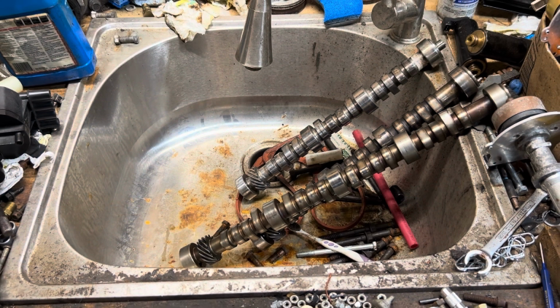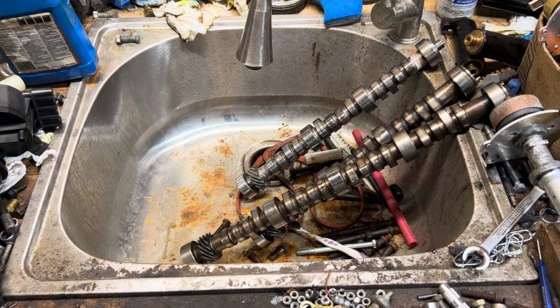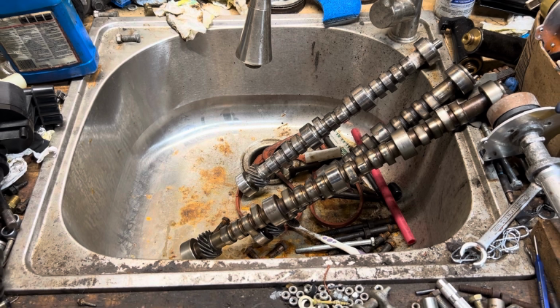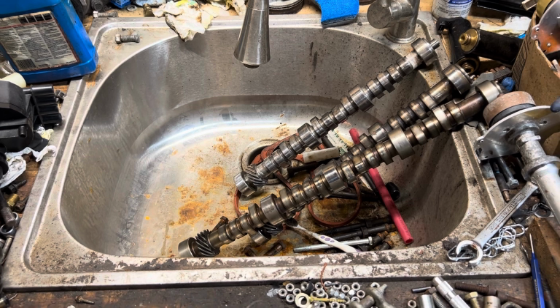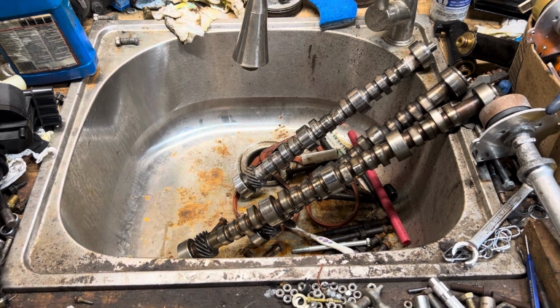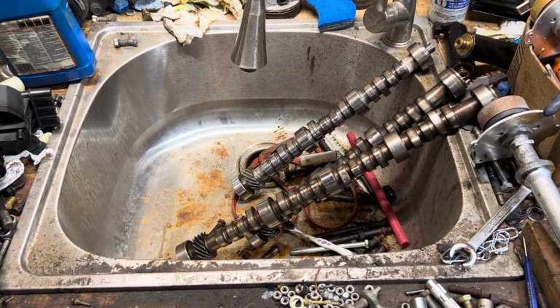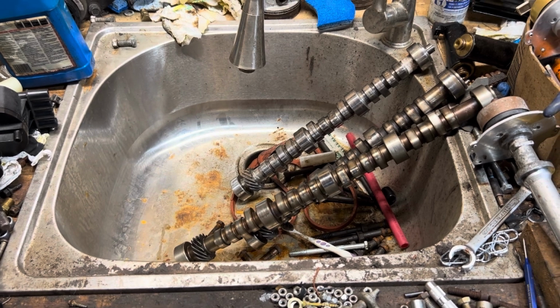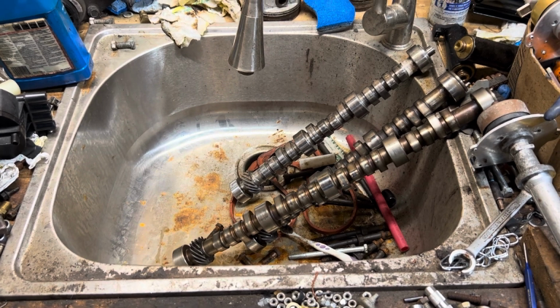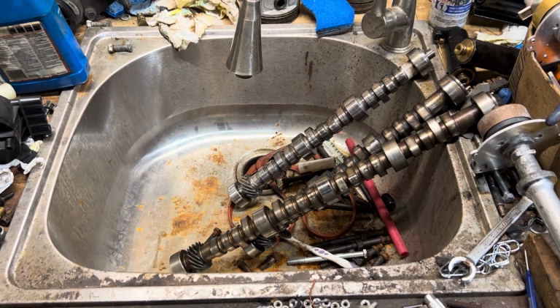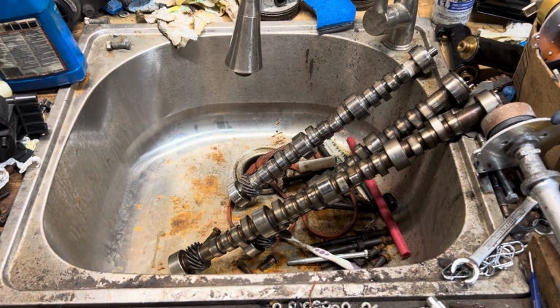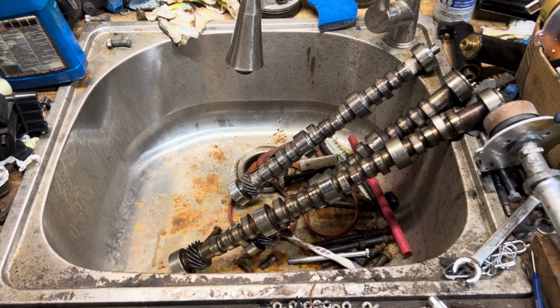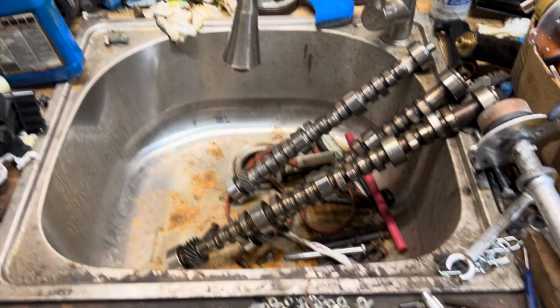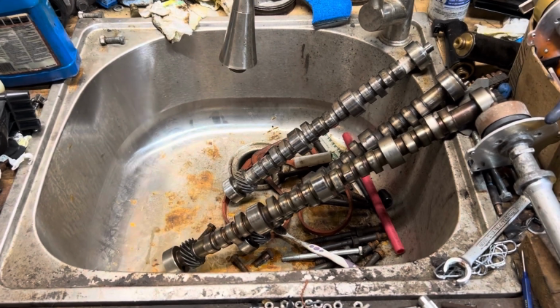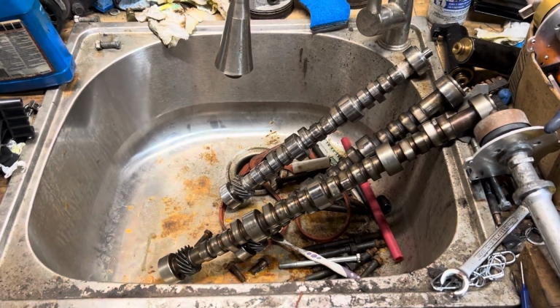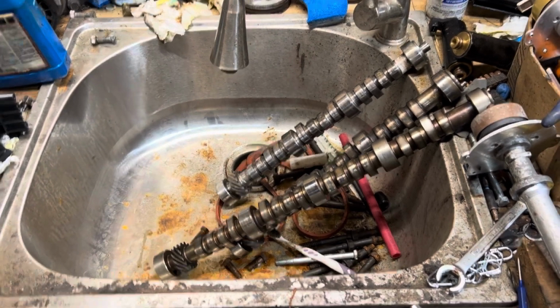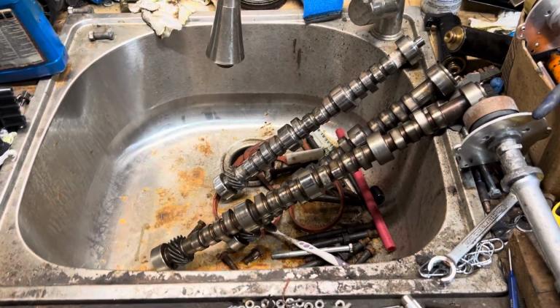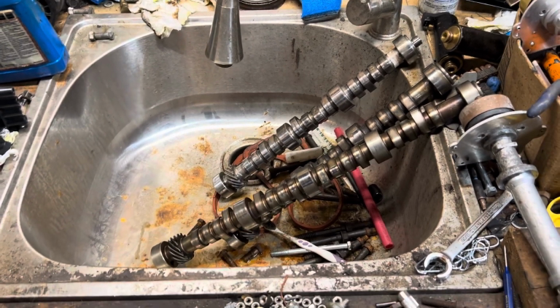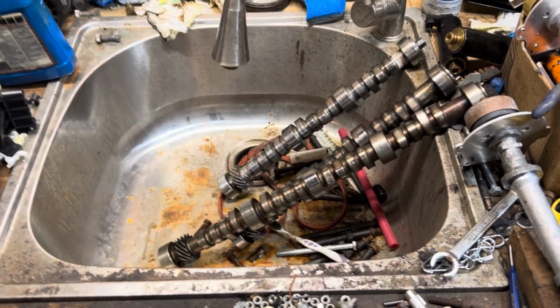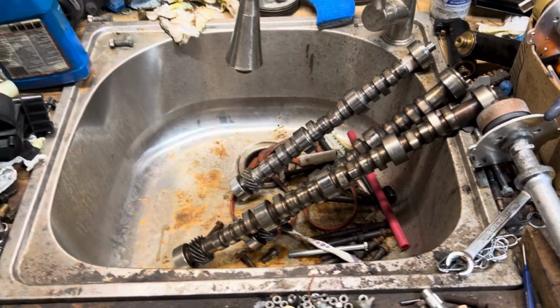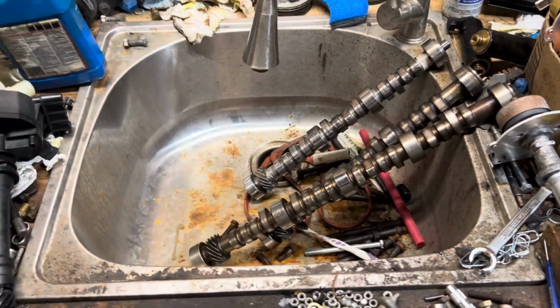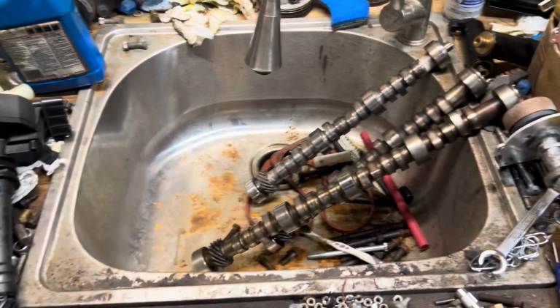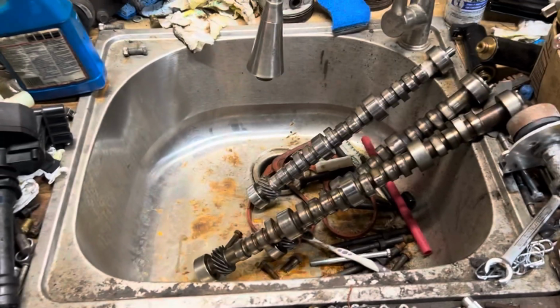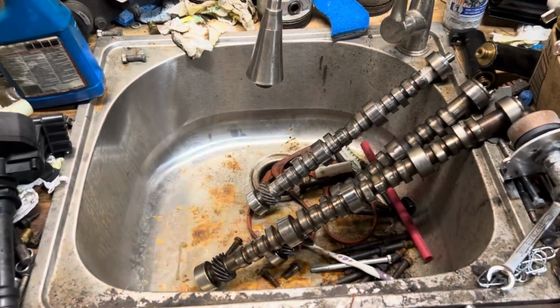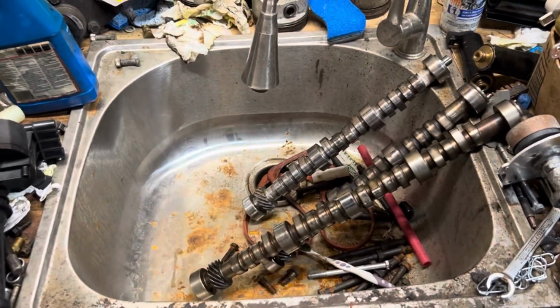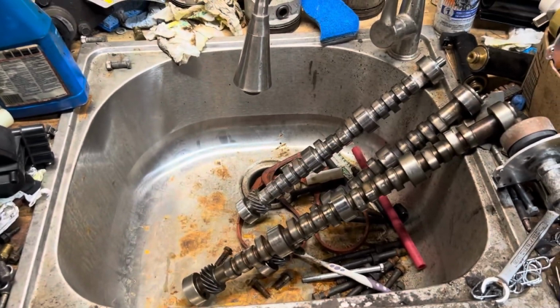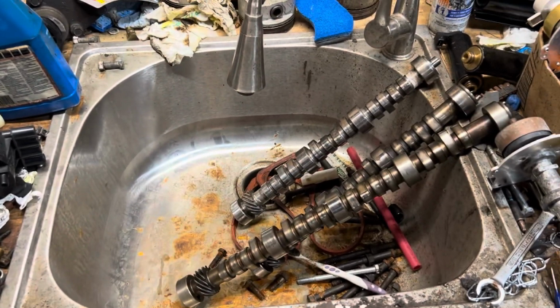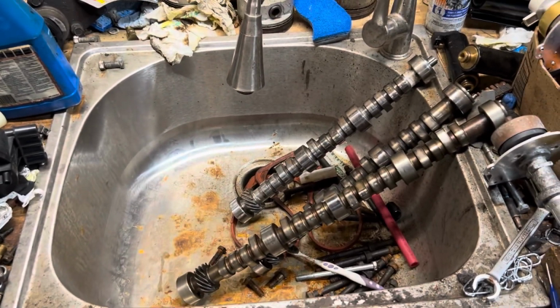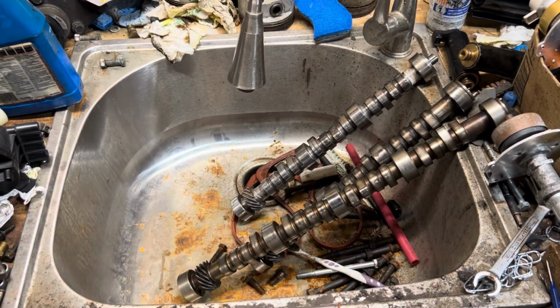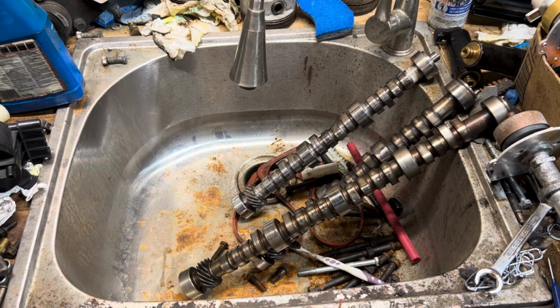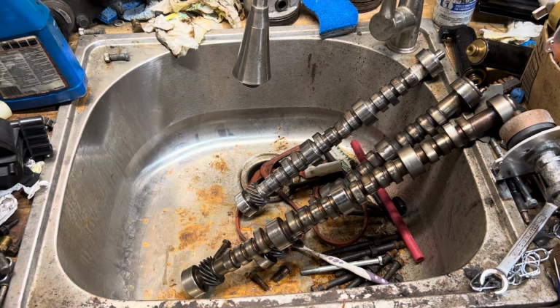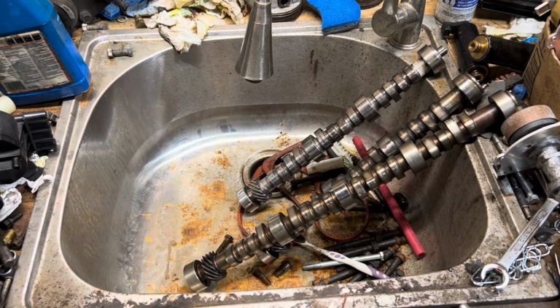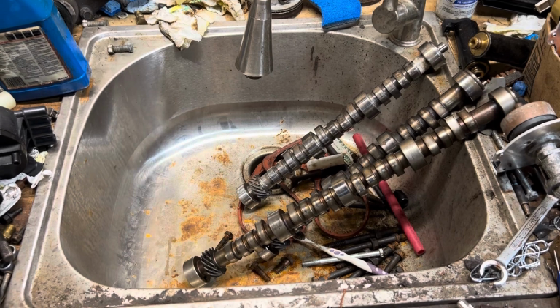Hello, welcome to another video by Mox Marine. In this video, I want to discuss an engine part called a melonized distributor gear.